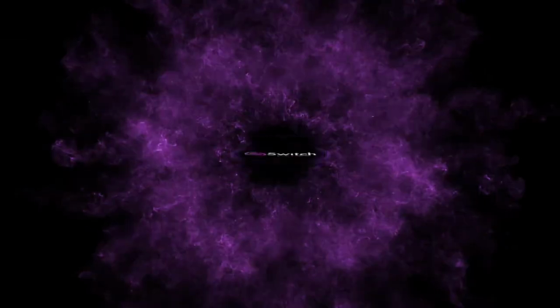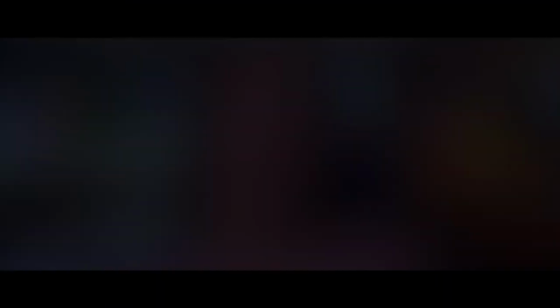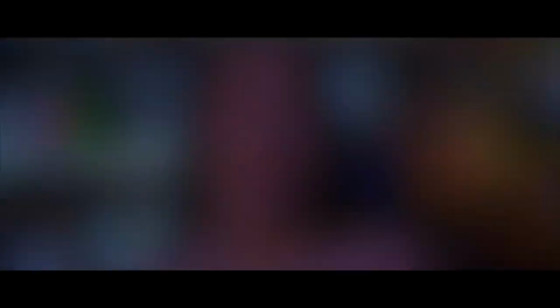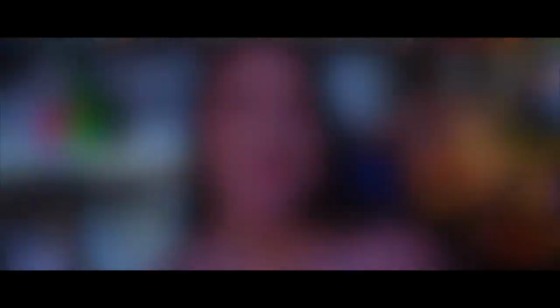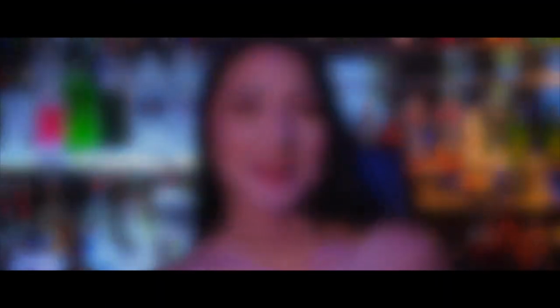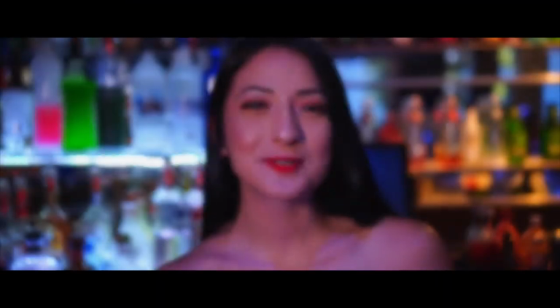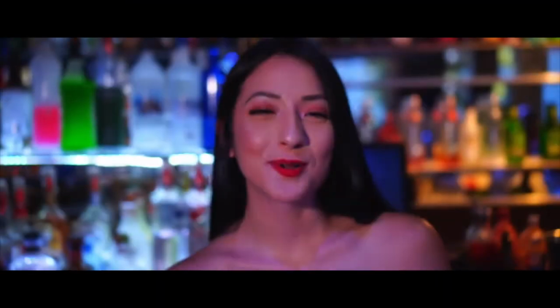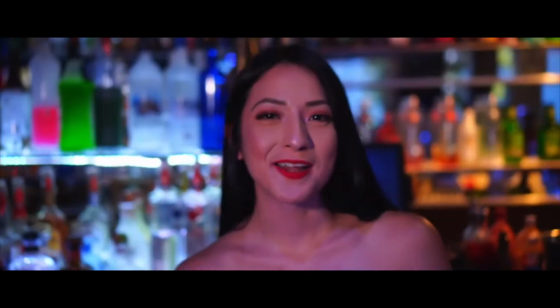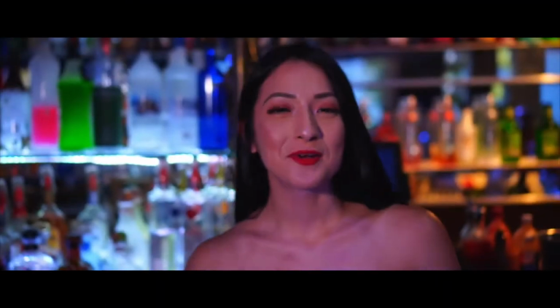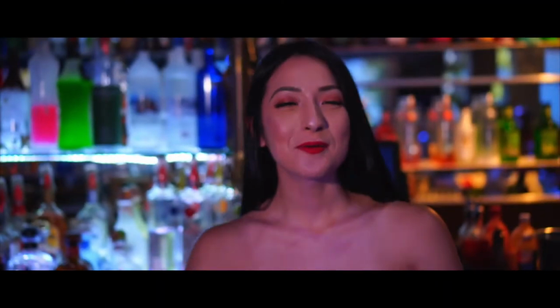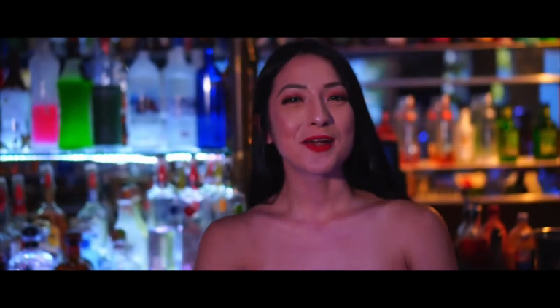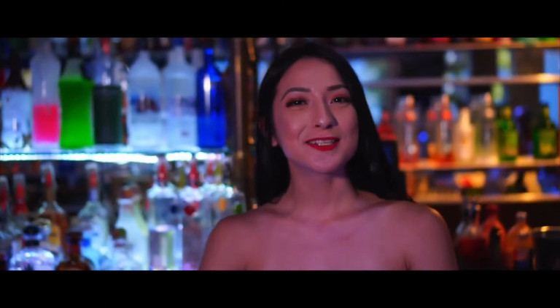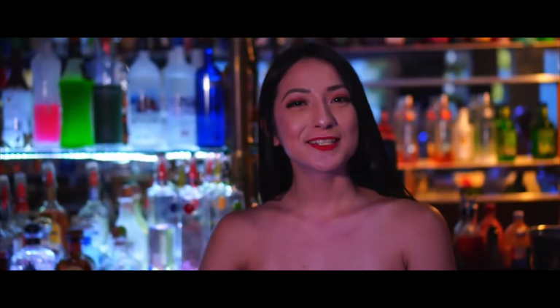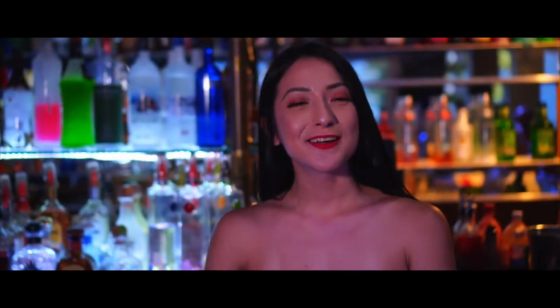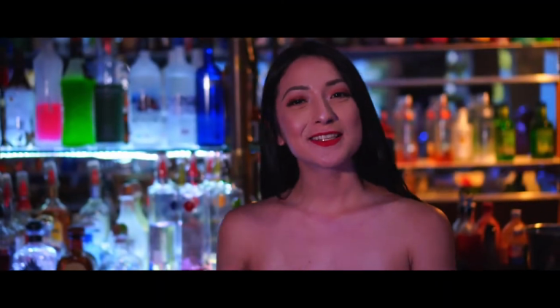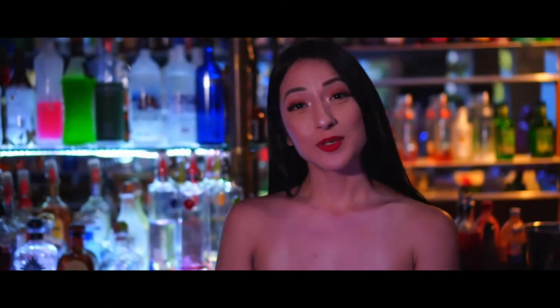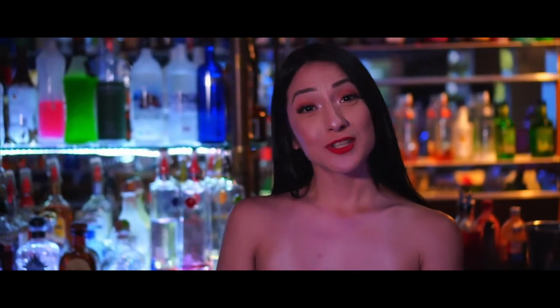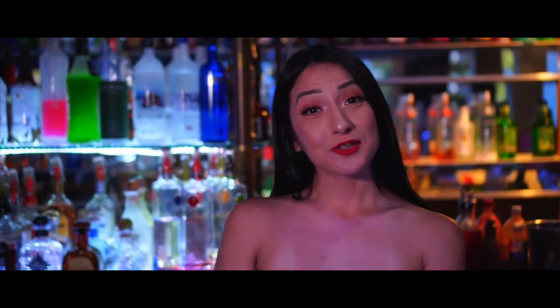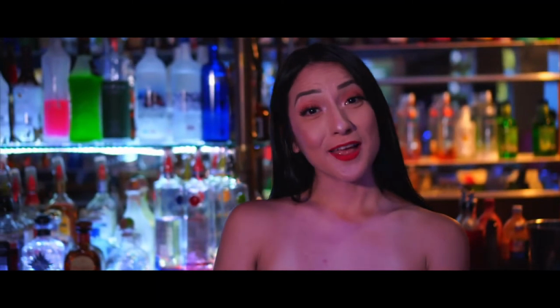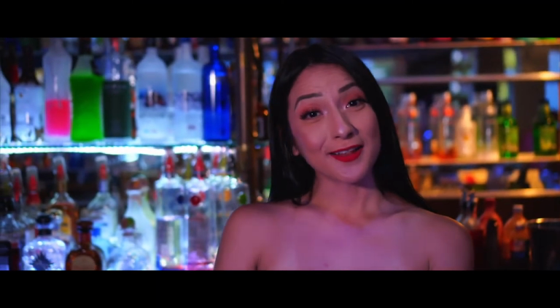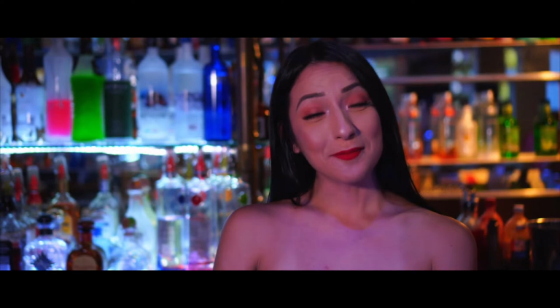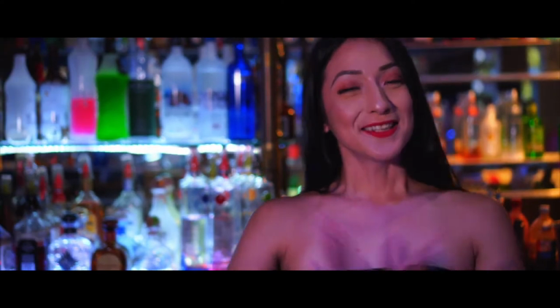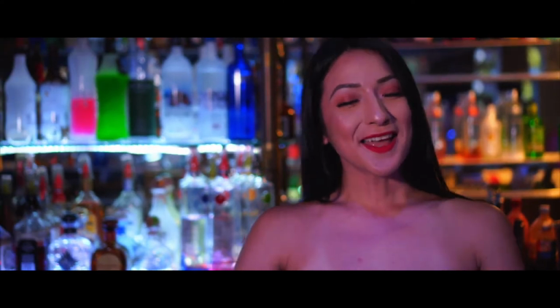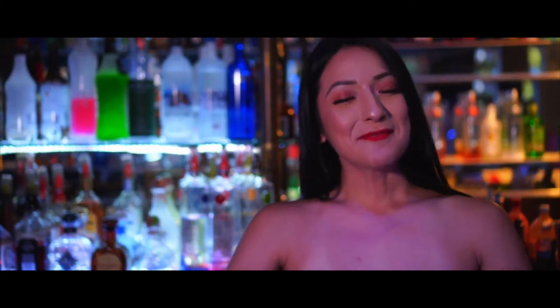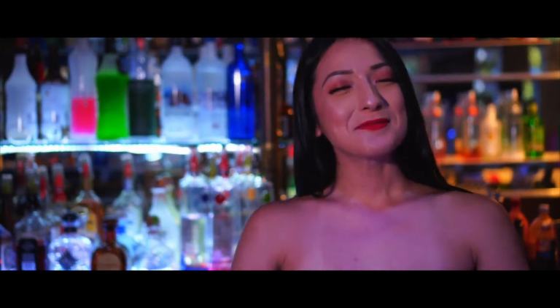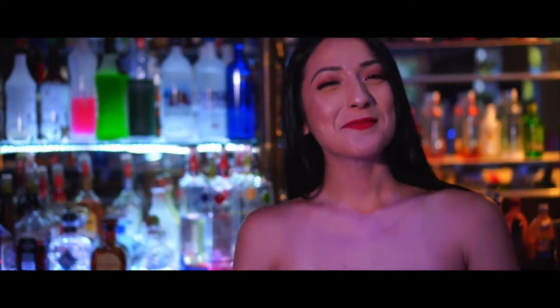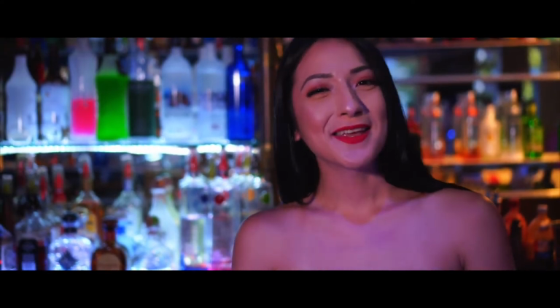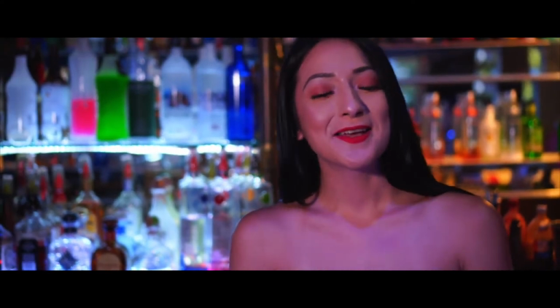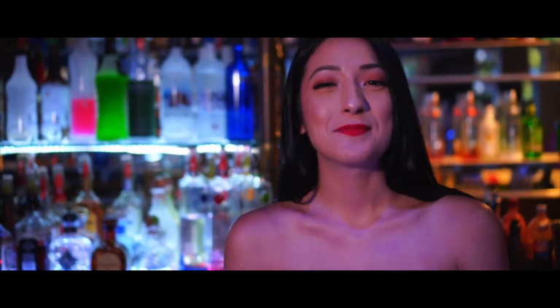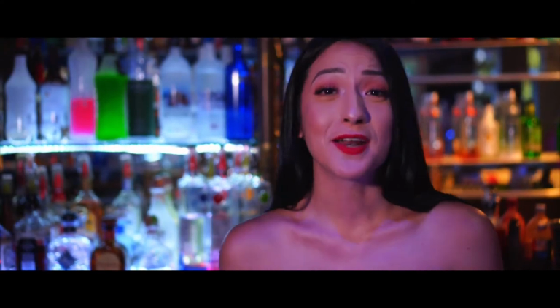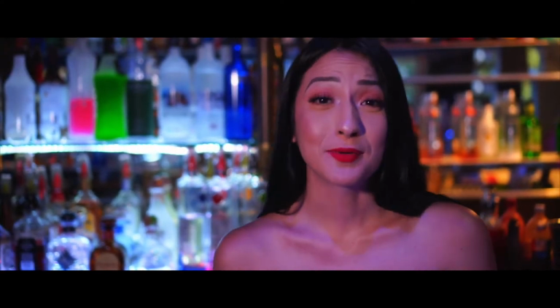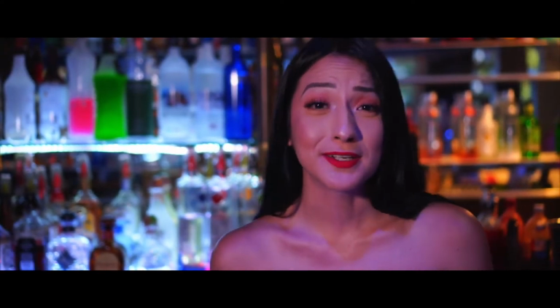Hi guys, my name is Gloria. I'm one of the bartenders here at Switch Lounge Nightclub. Today I'm going to be making a hypnotic breeze.